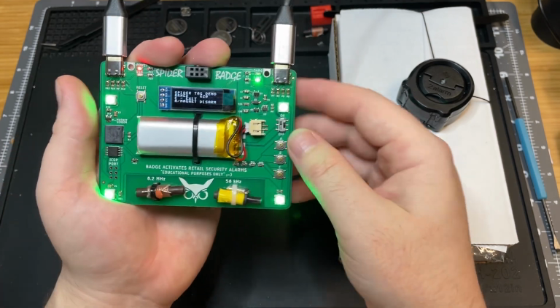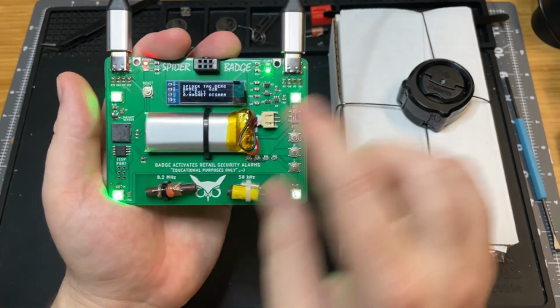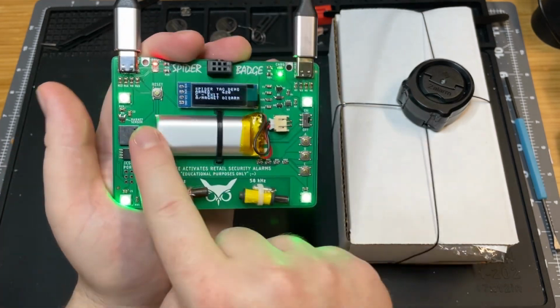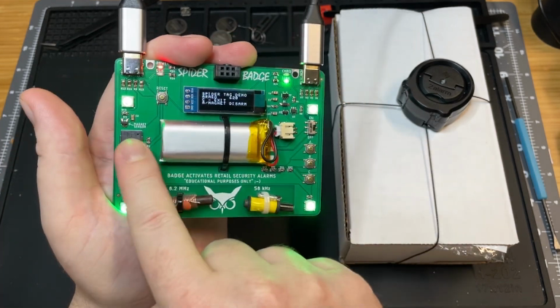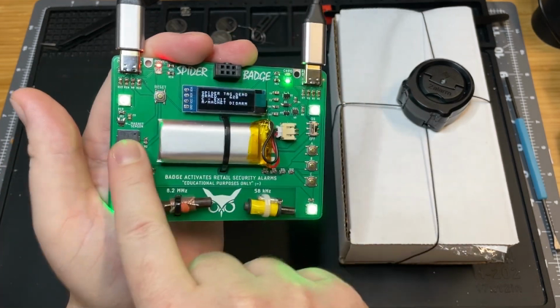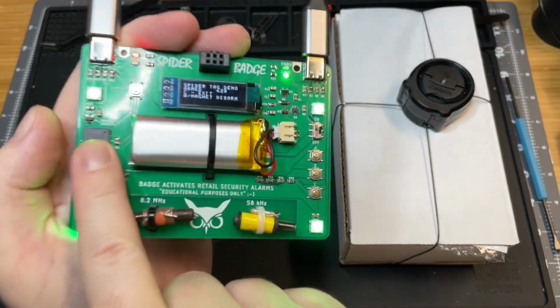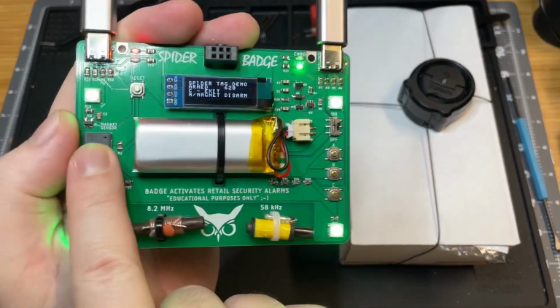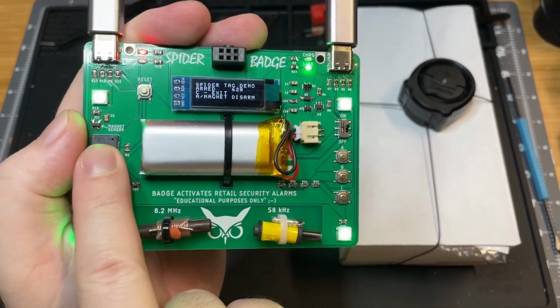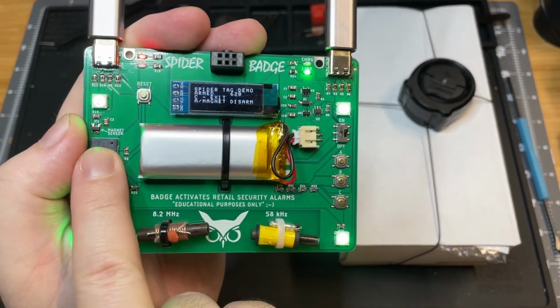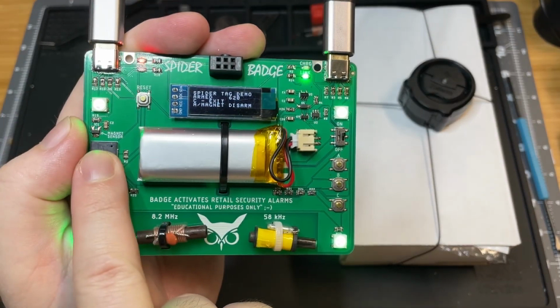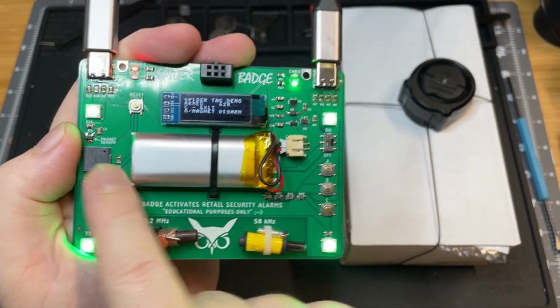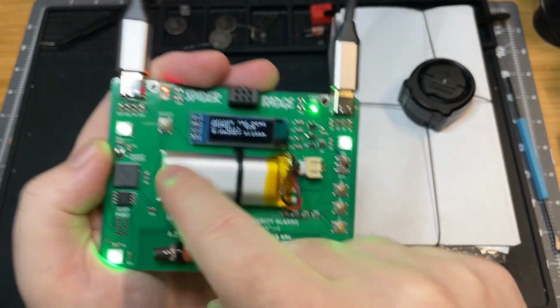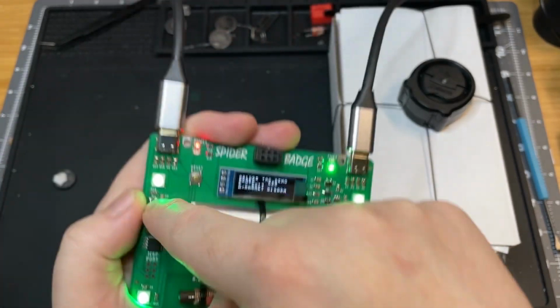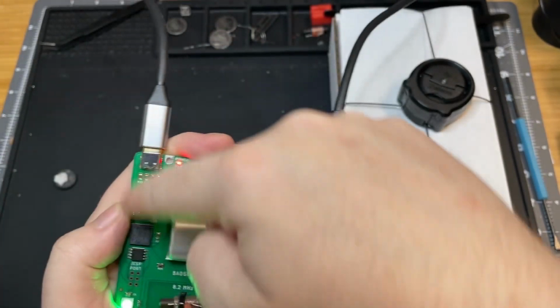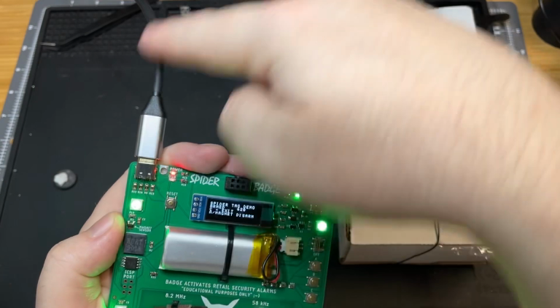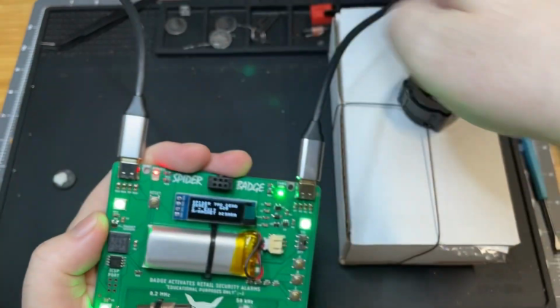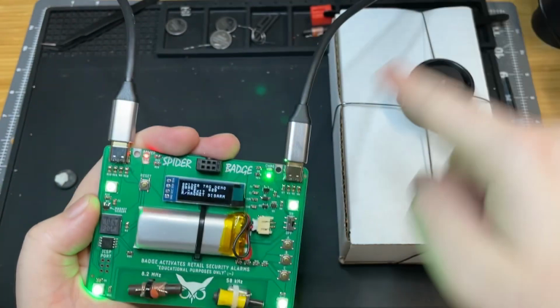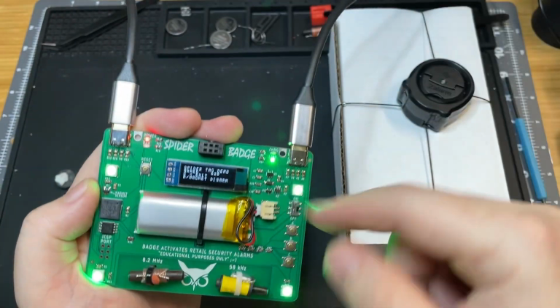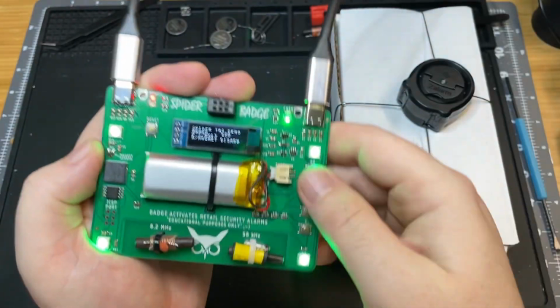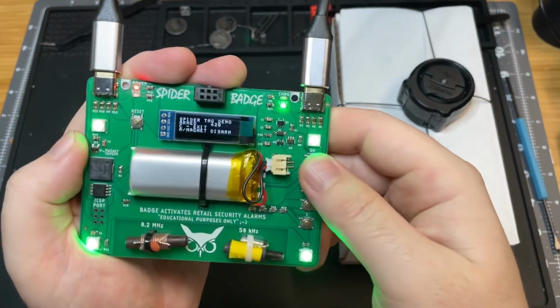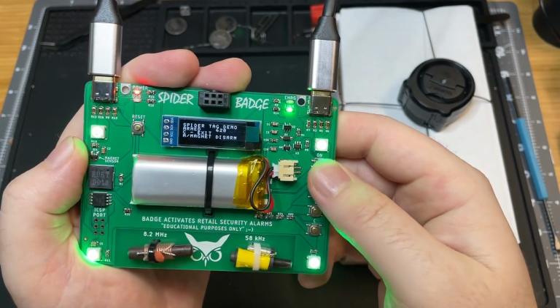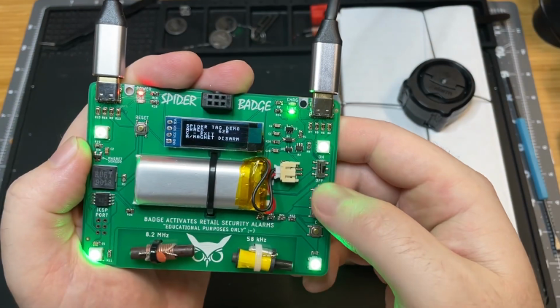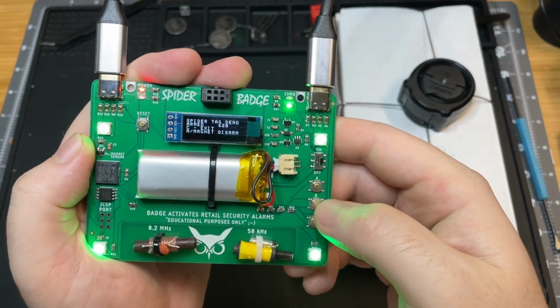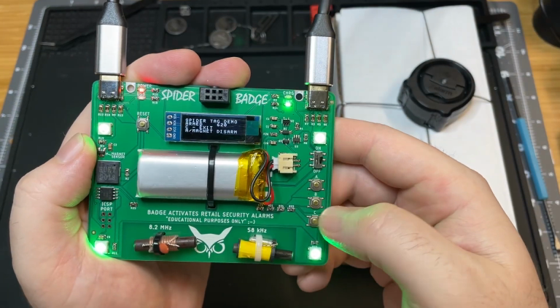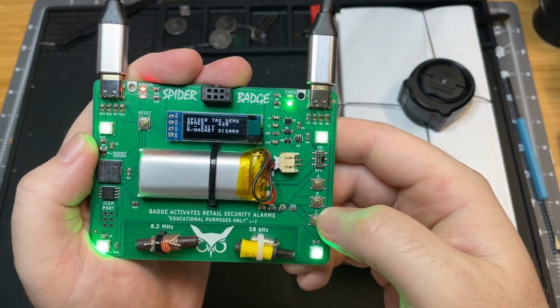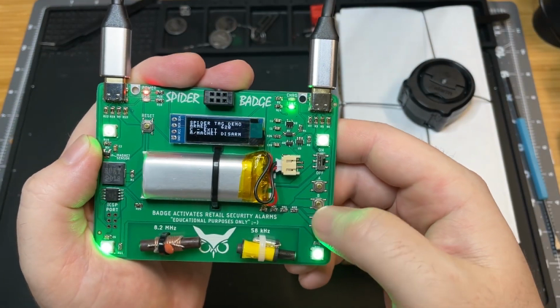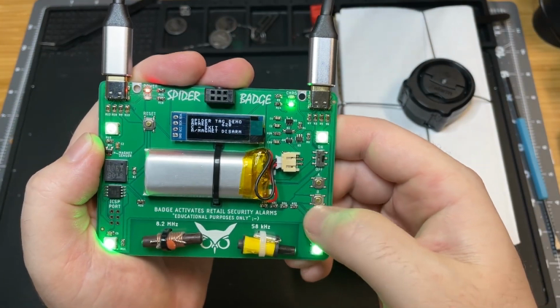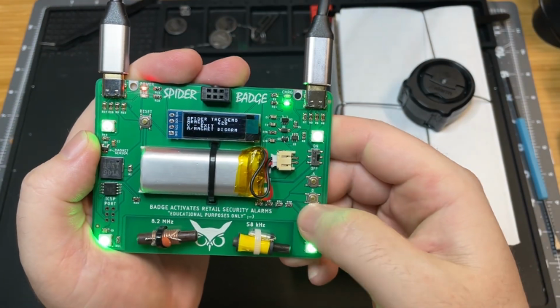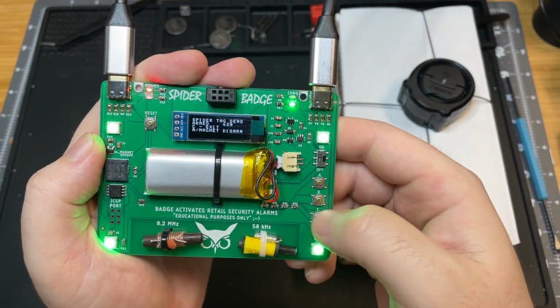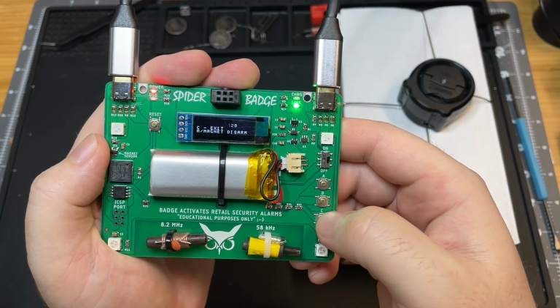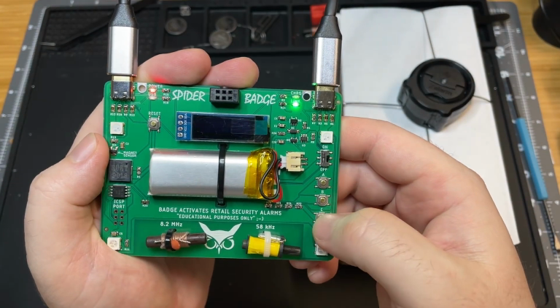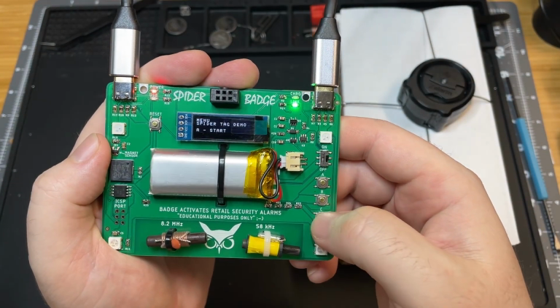So that is the spider tag demo. There's a magnetic sensor right here, and then it can sense that line right there. All right, so we're going to exit there.